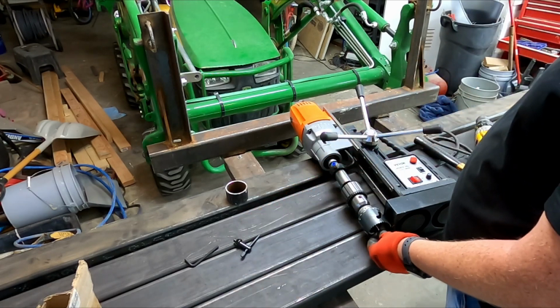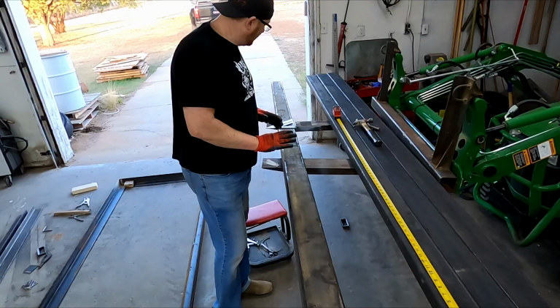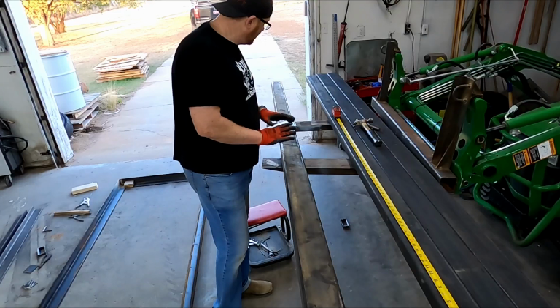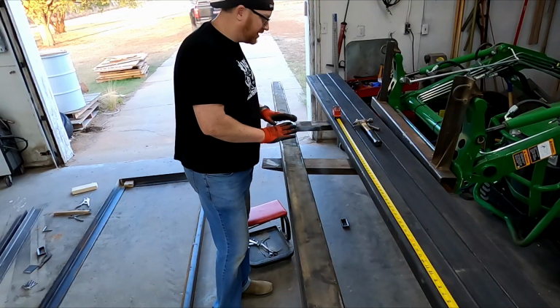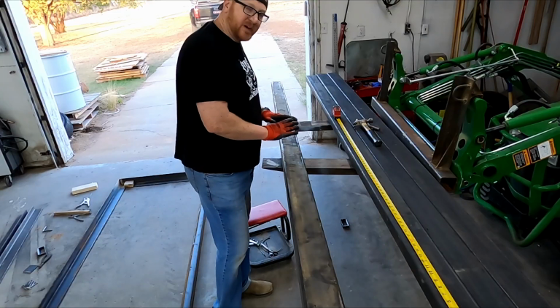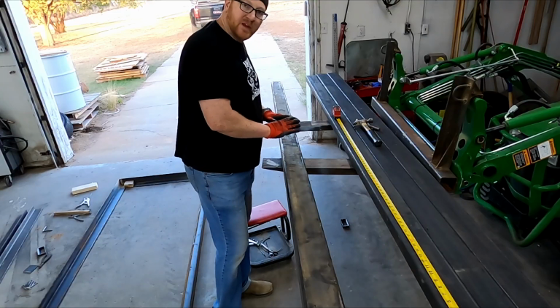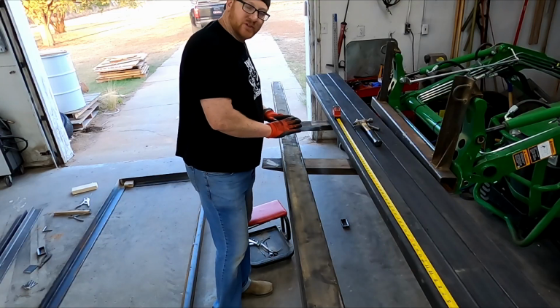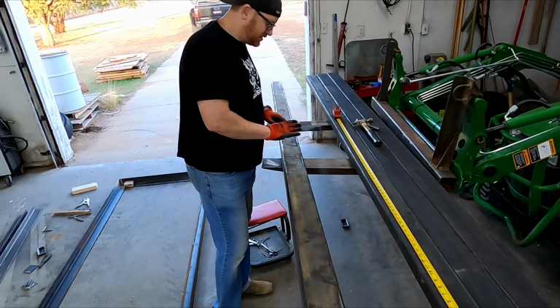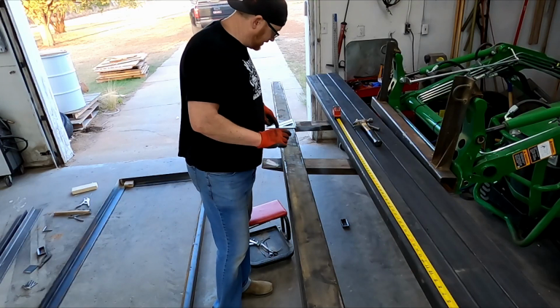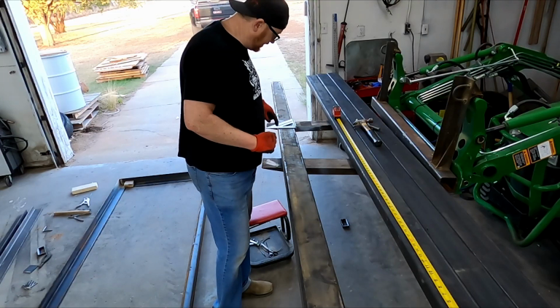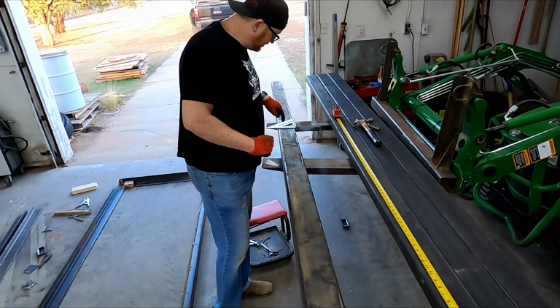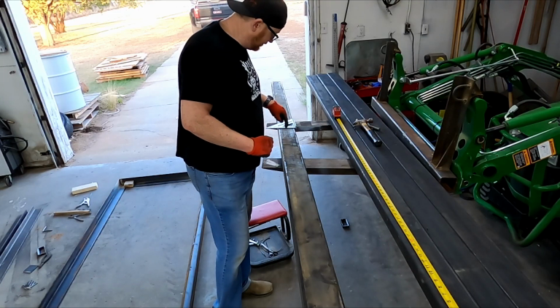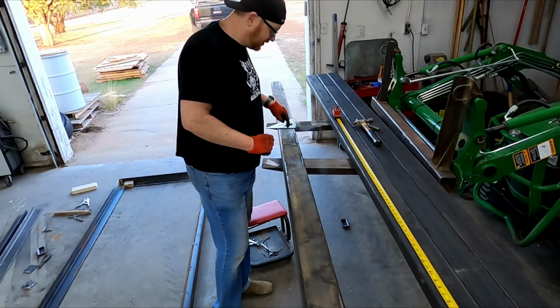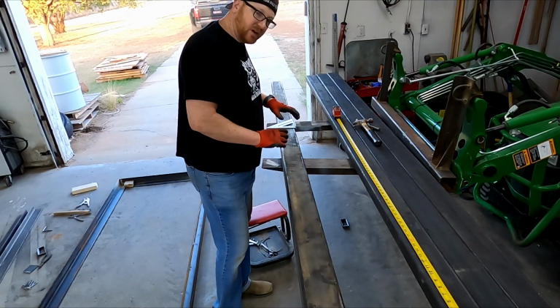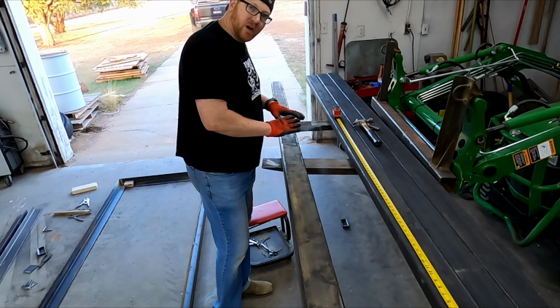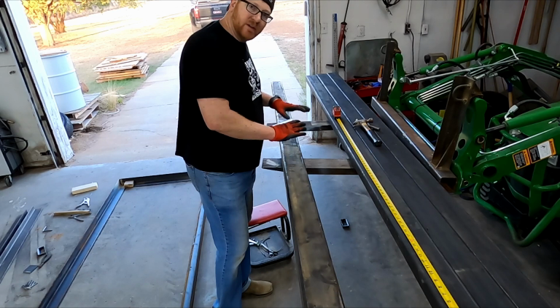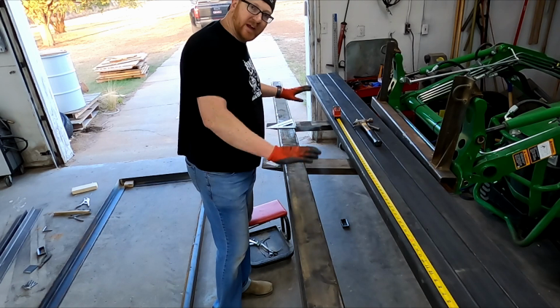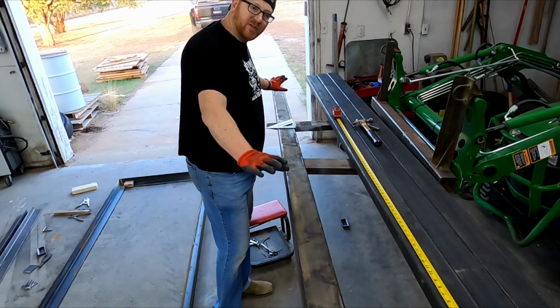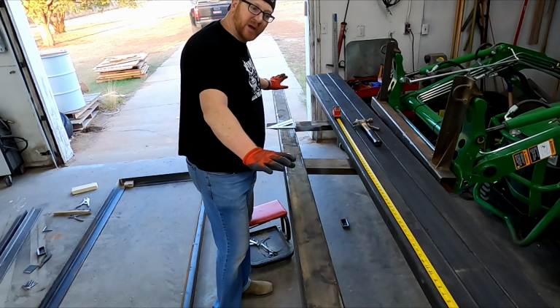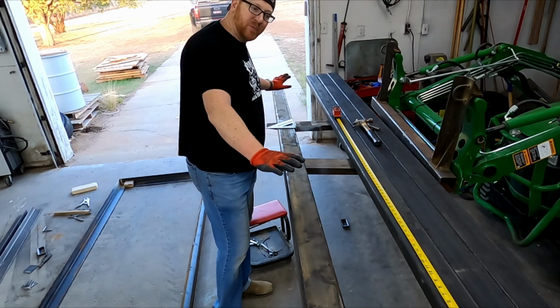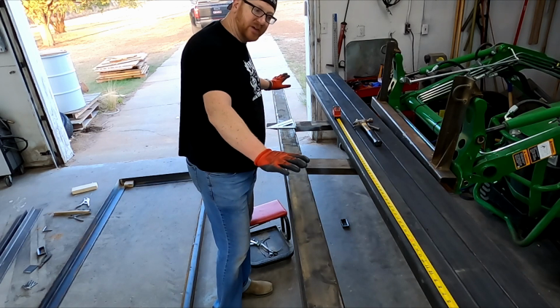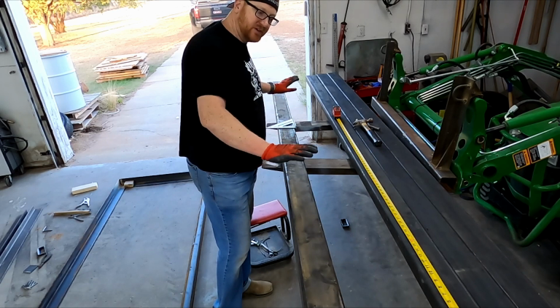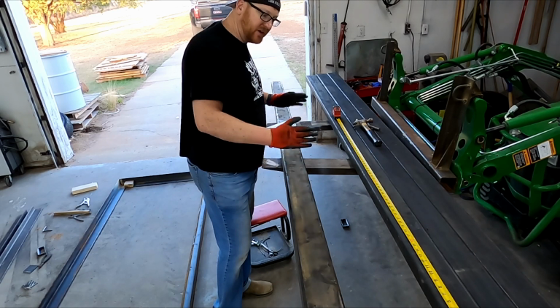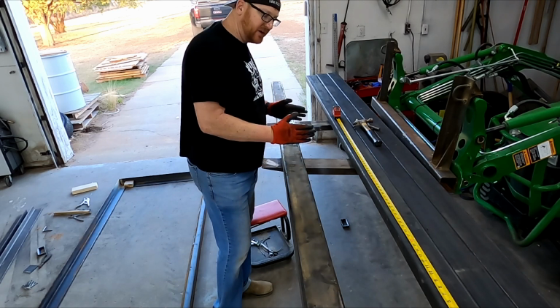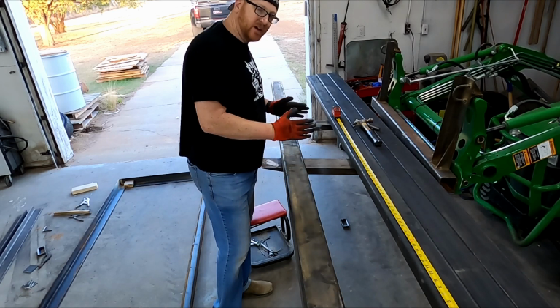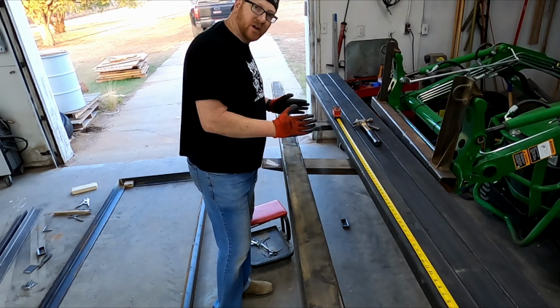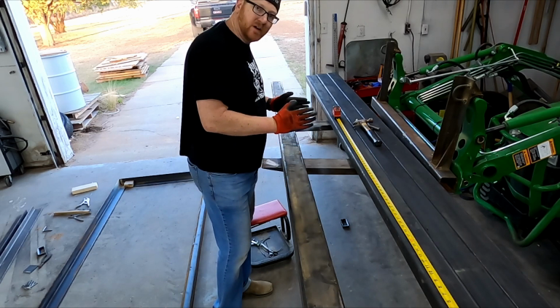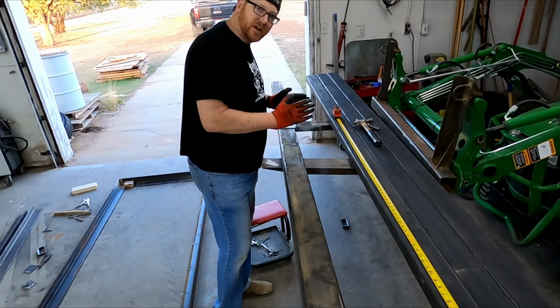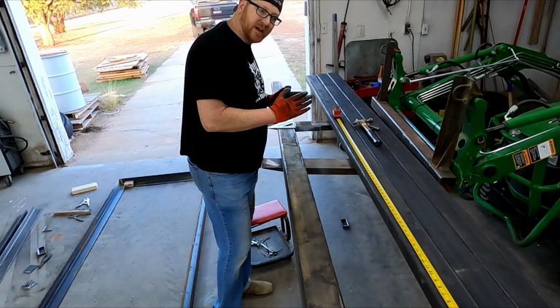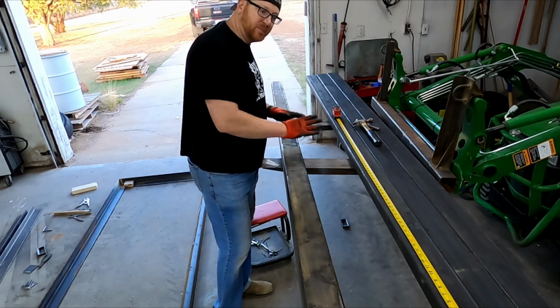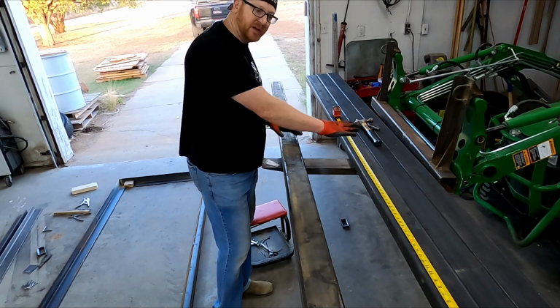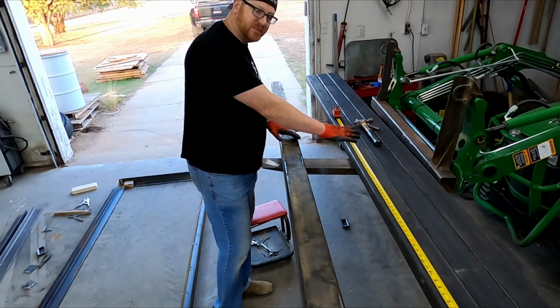So now I'm going to measure and dimple all the halfway points on our x-beams.